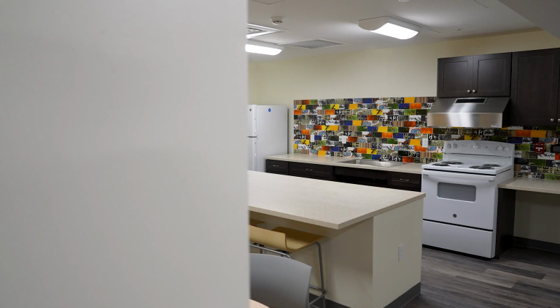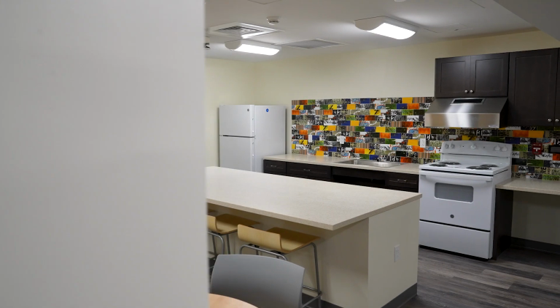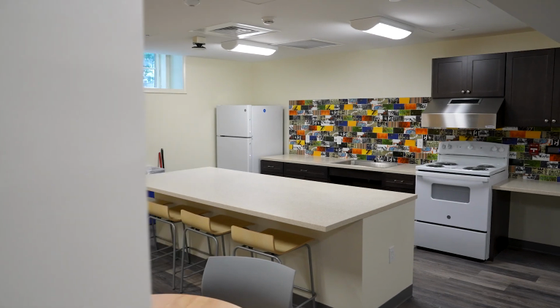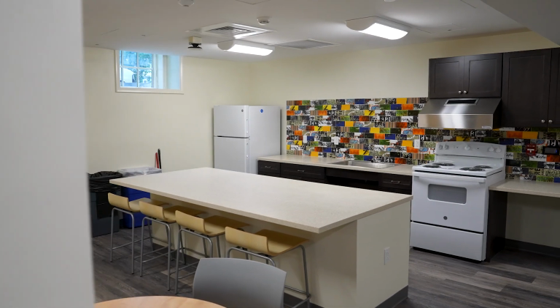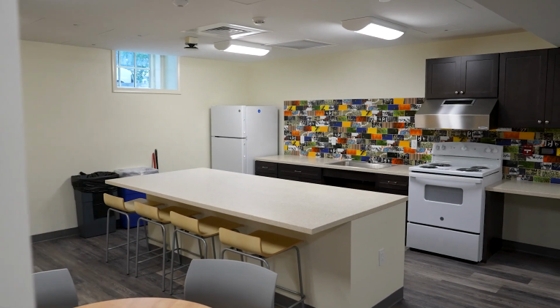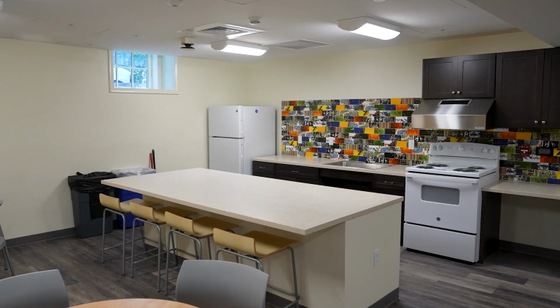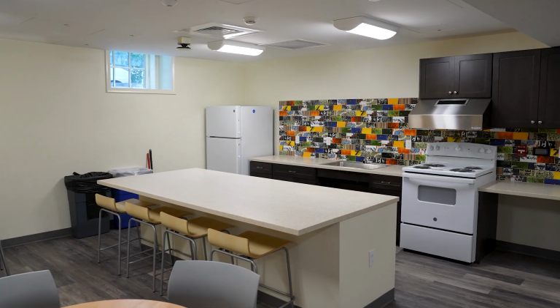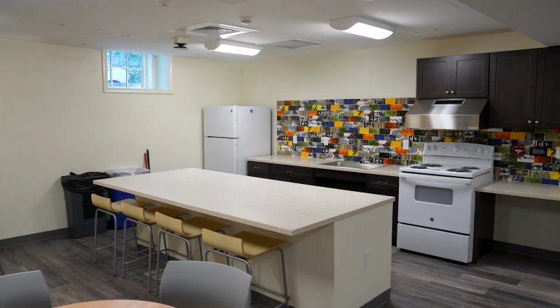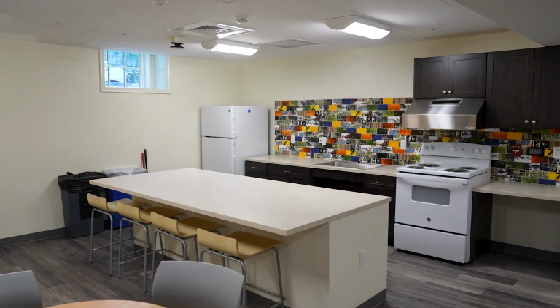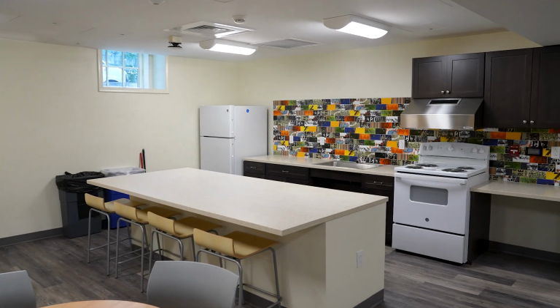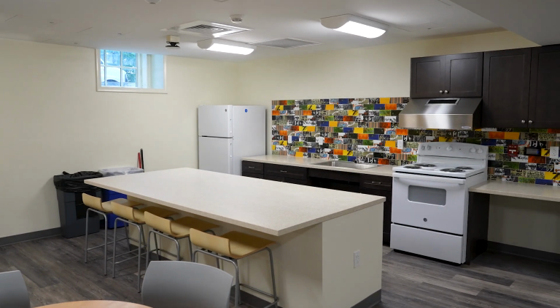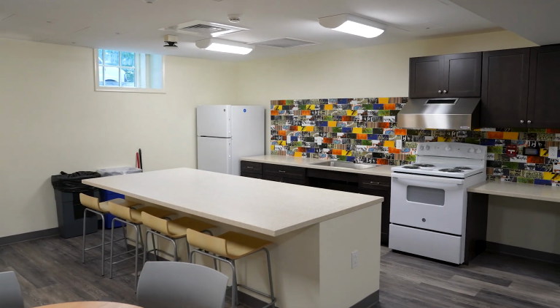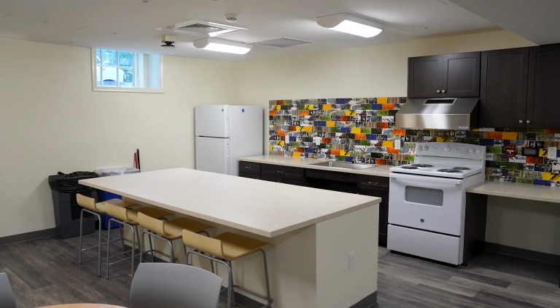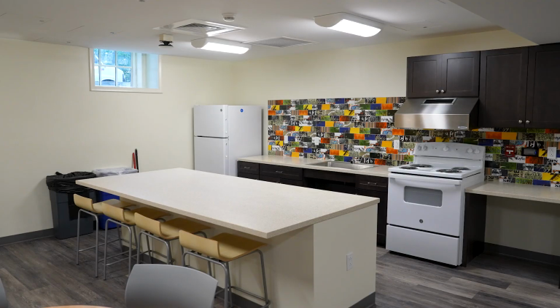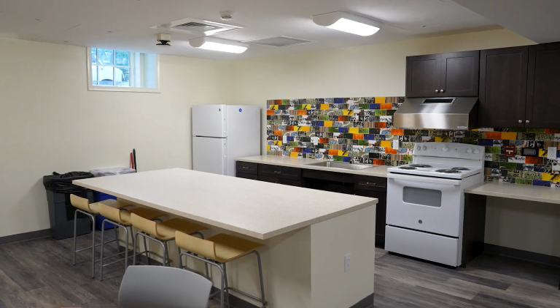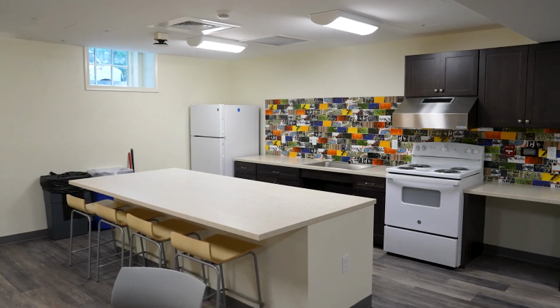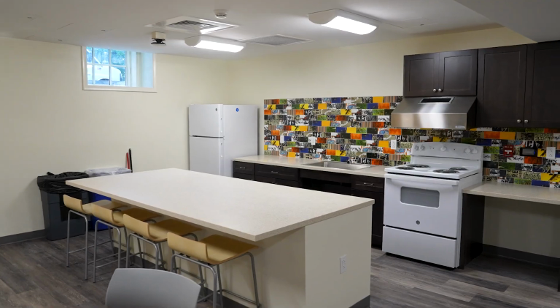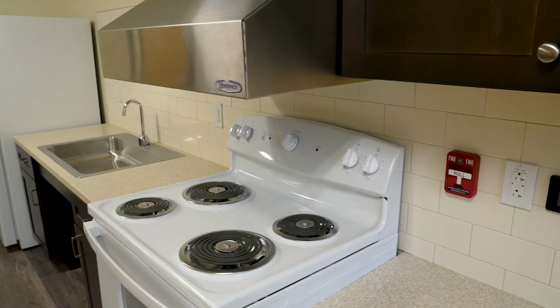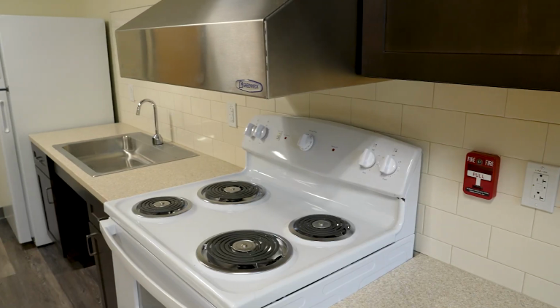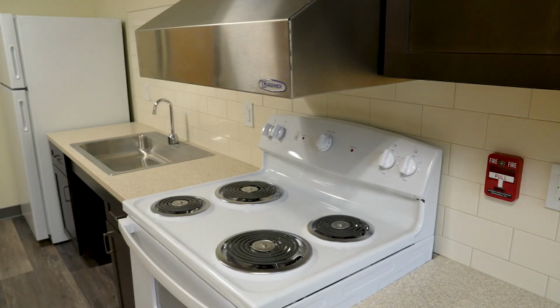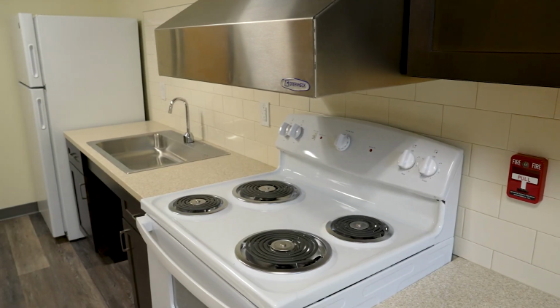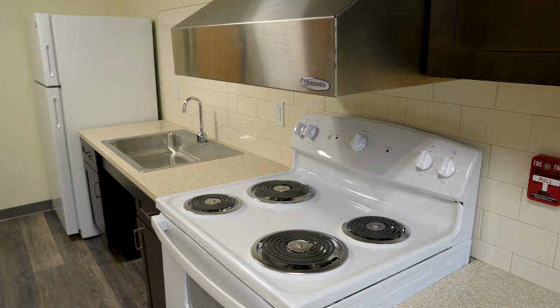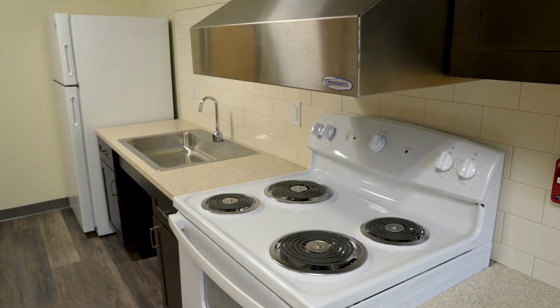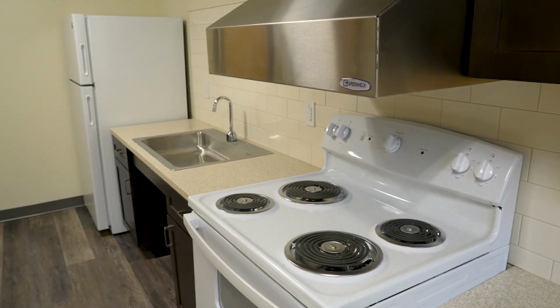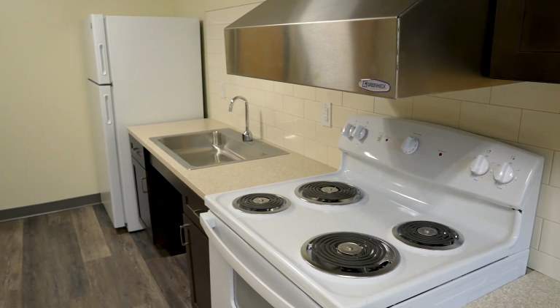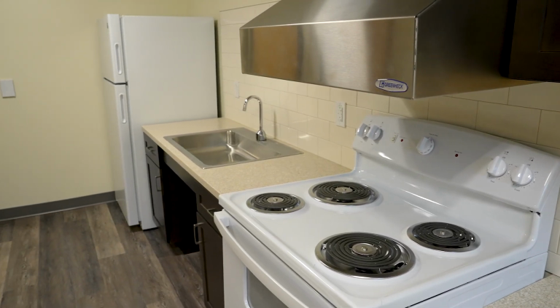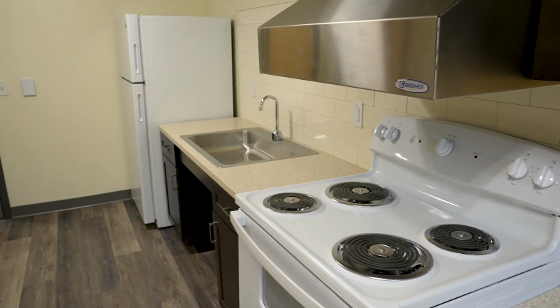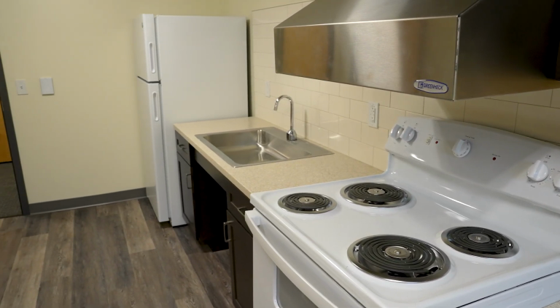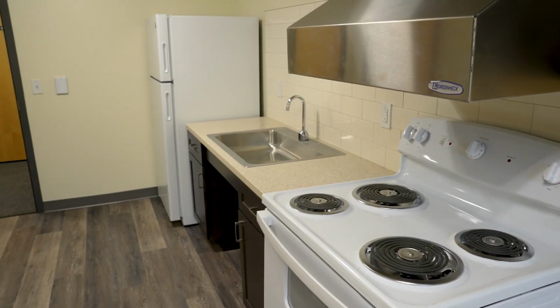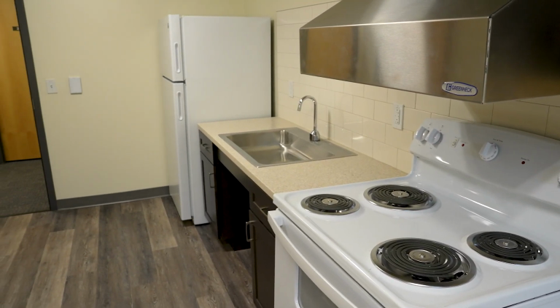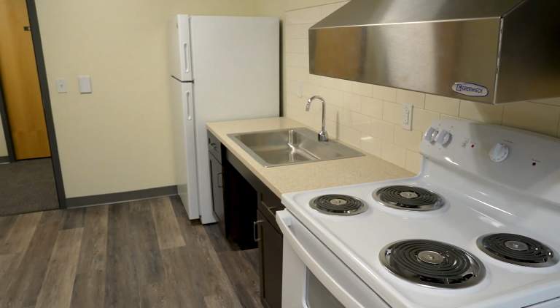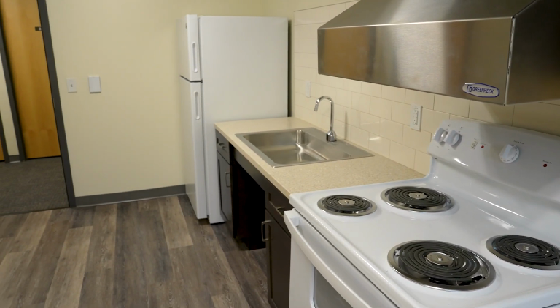Whether you want to heat up ramen or cook a full meal with your roommates, our communal kitchens are fully equipped with new appliances and fridges.